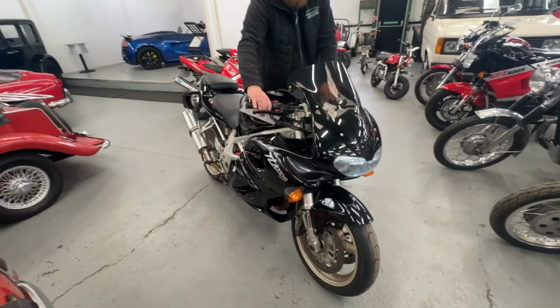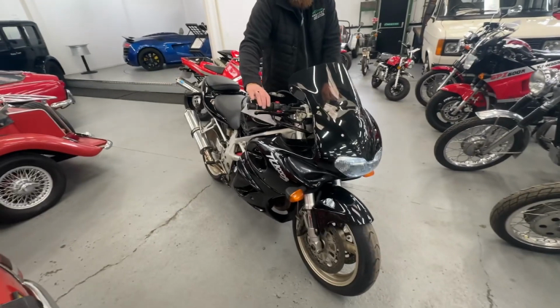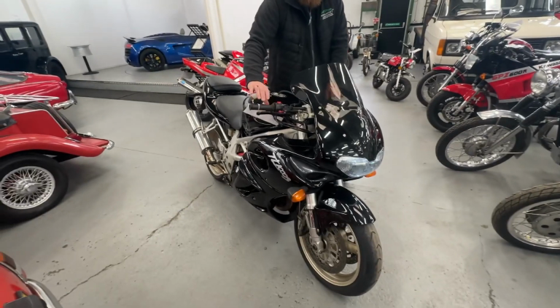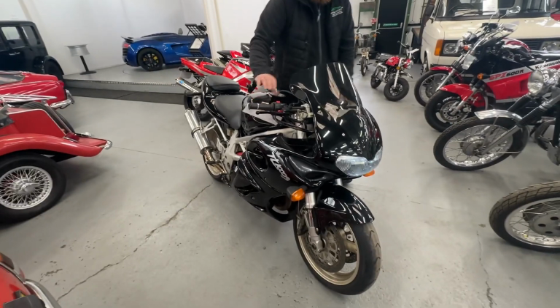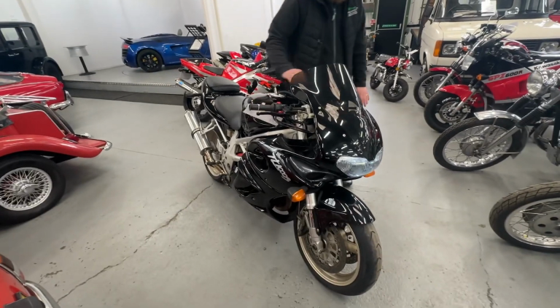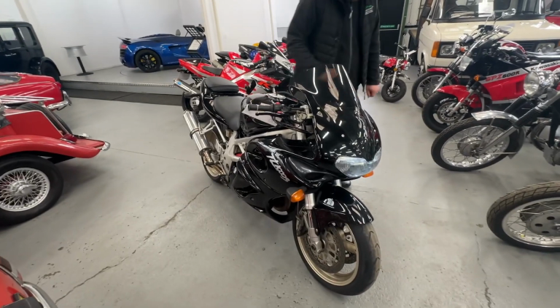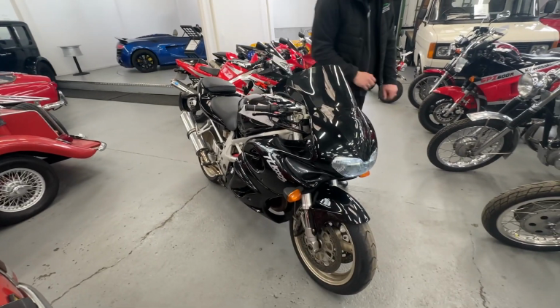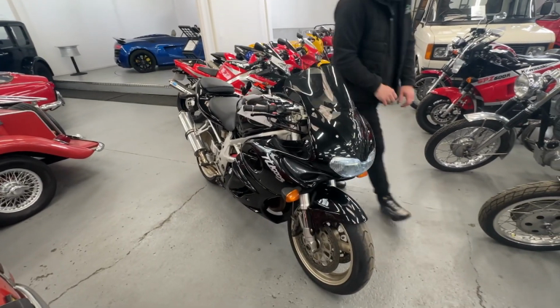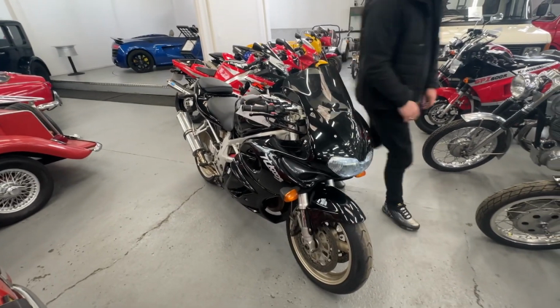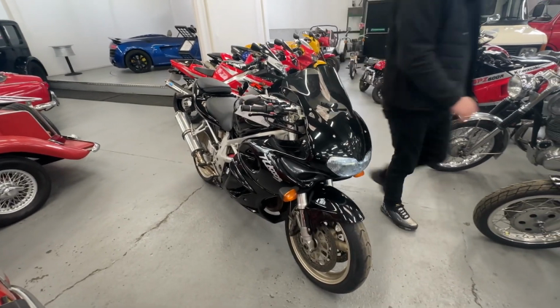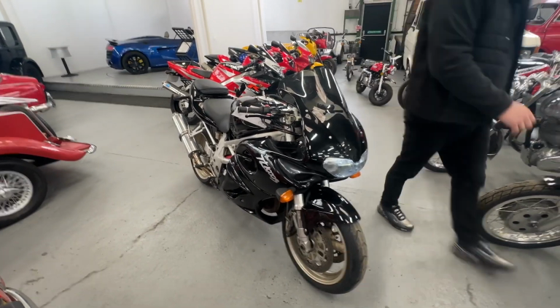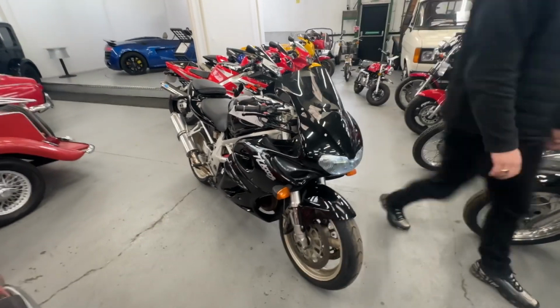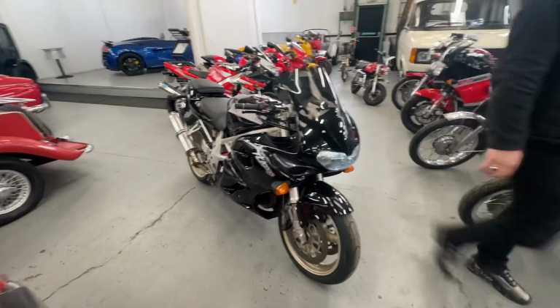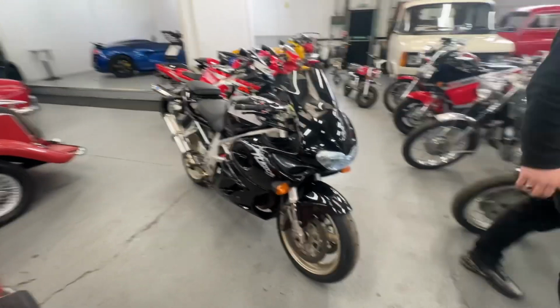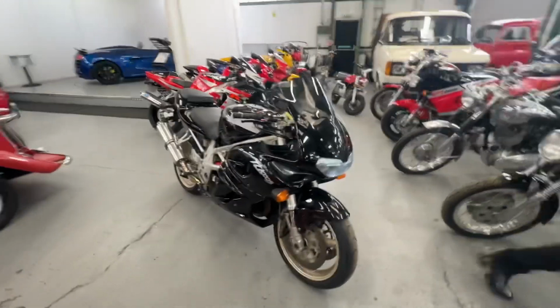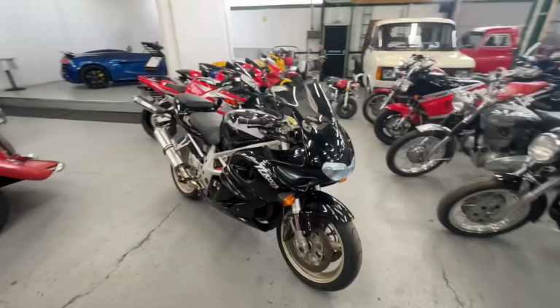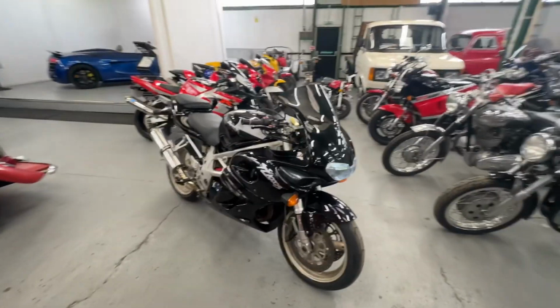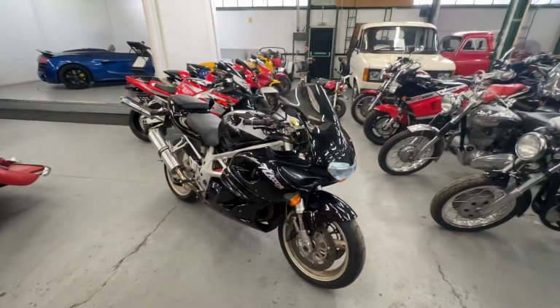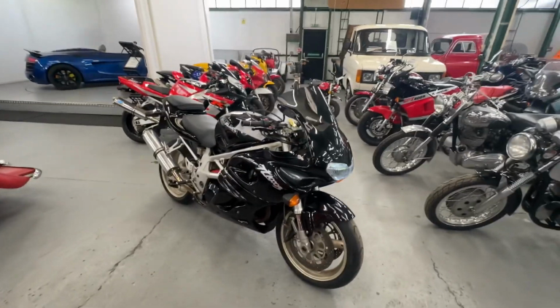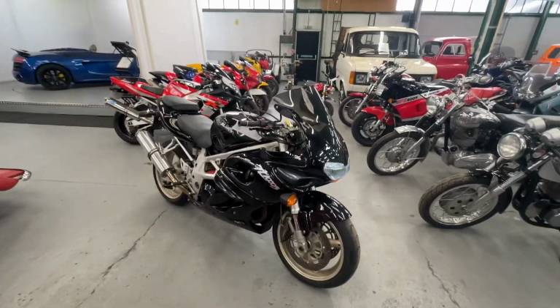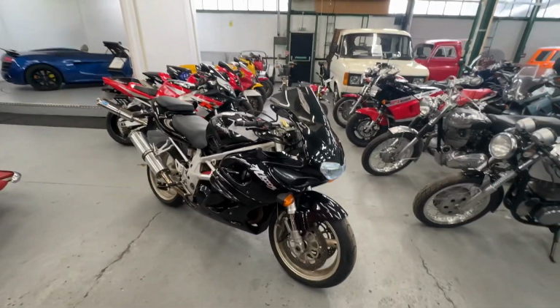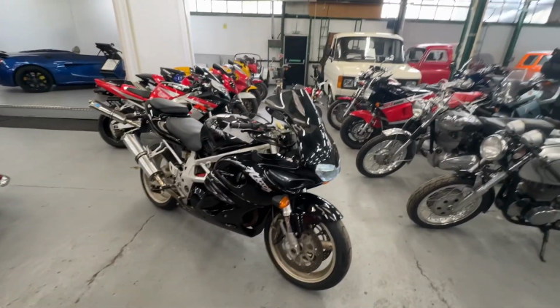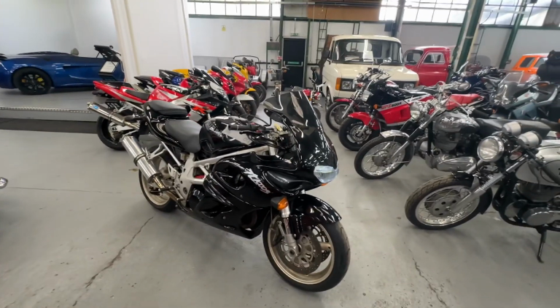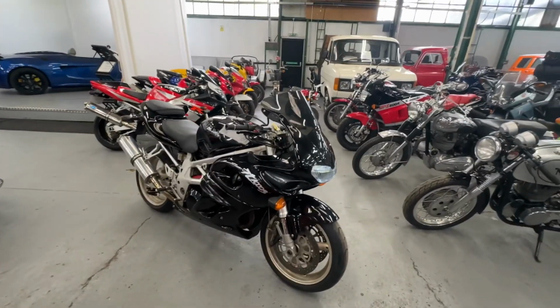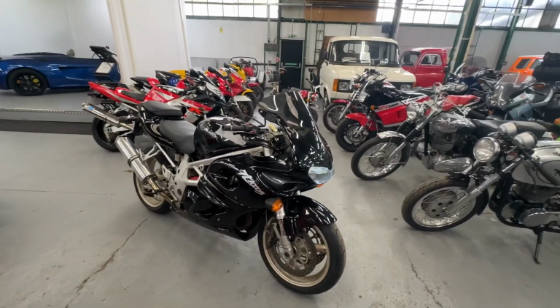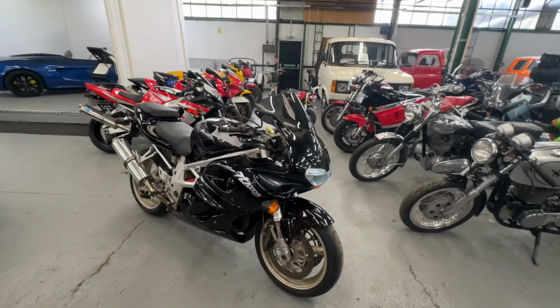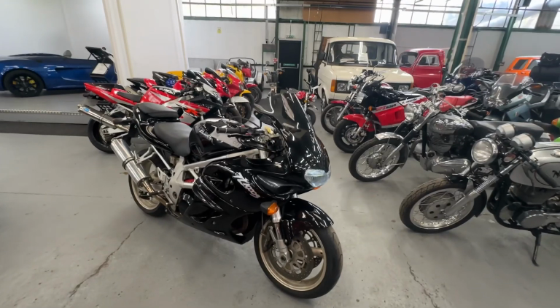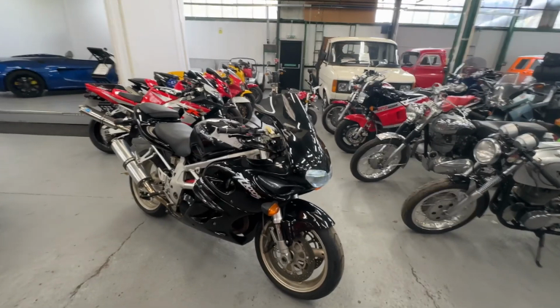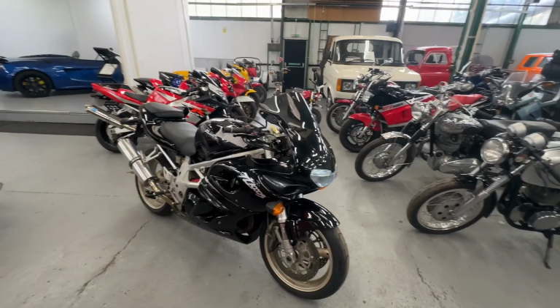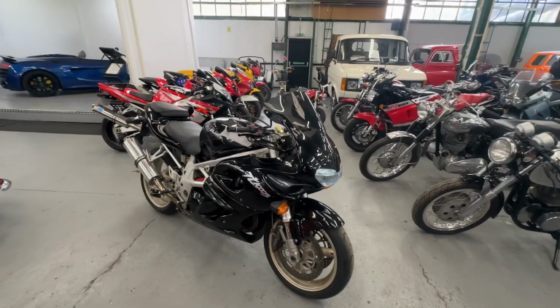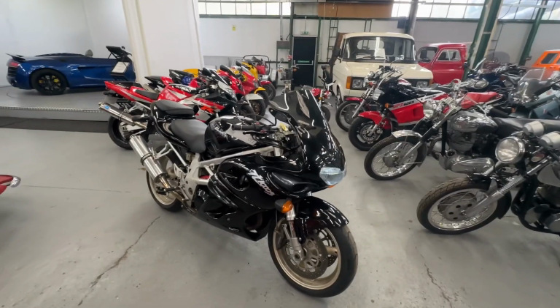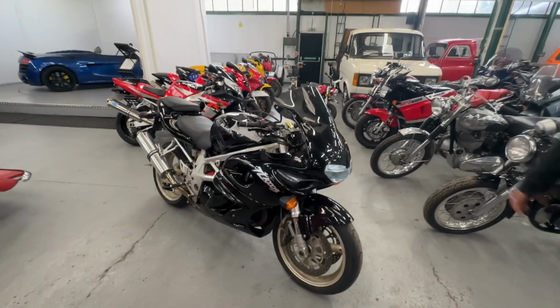So there you have it — the 1997 Suzuki TL 1000S.